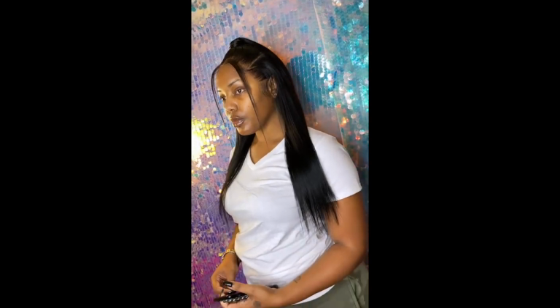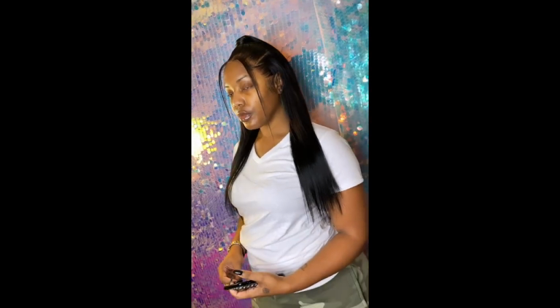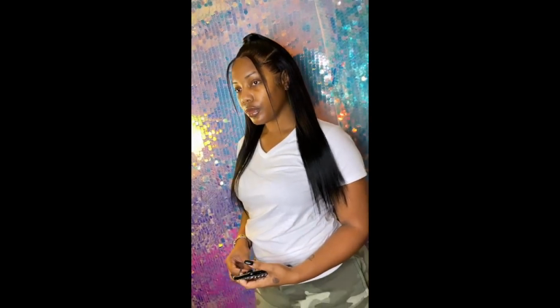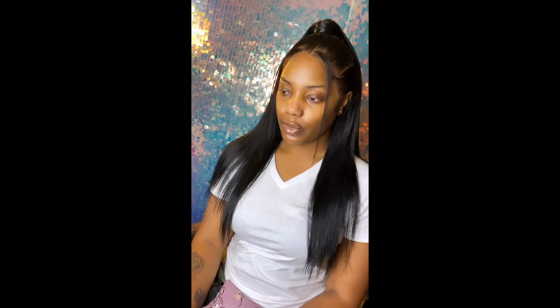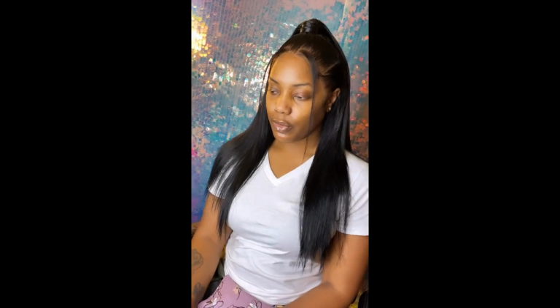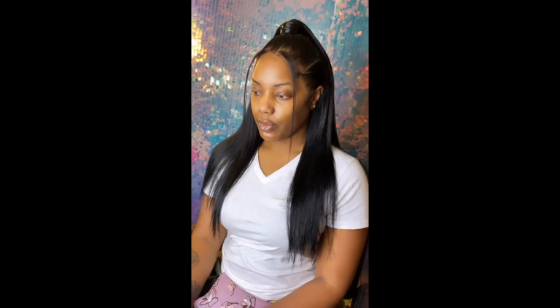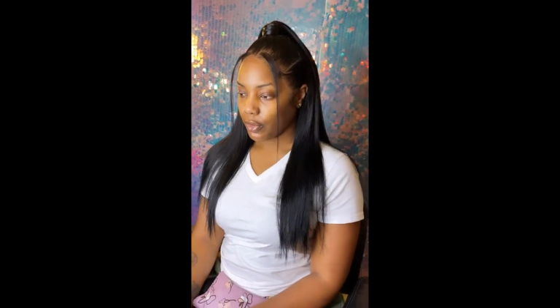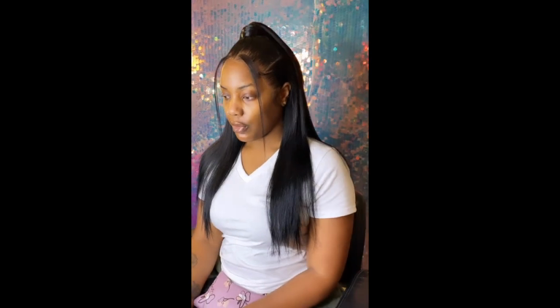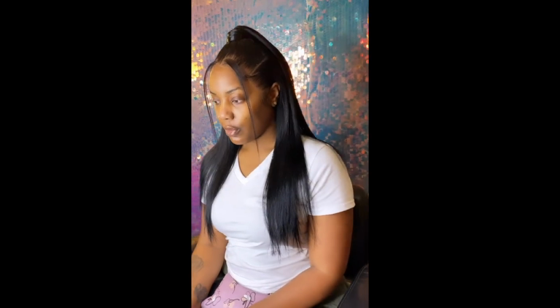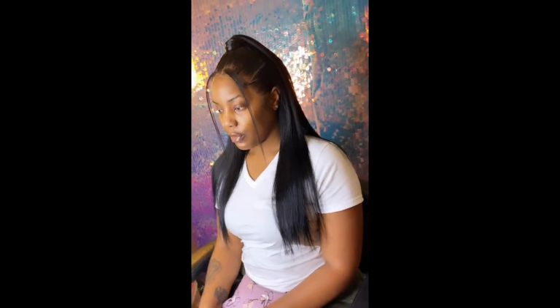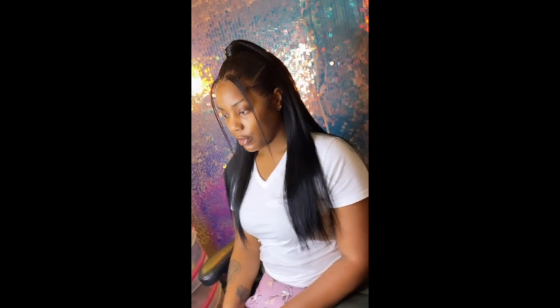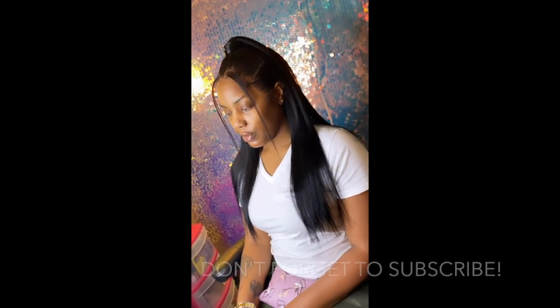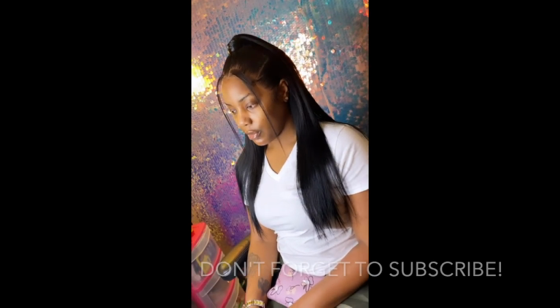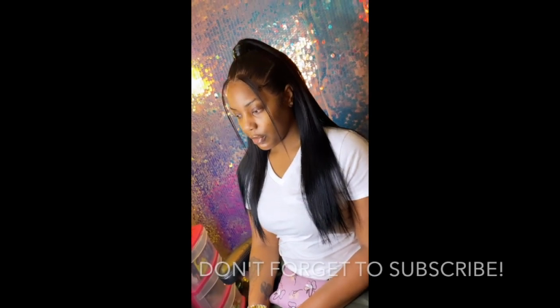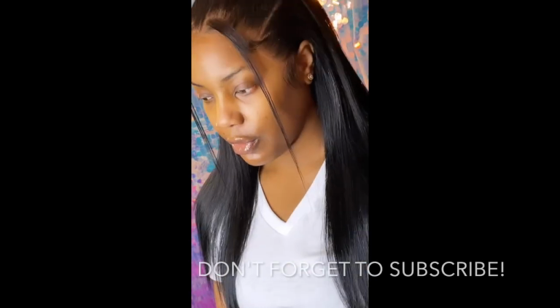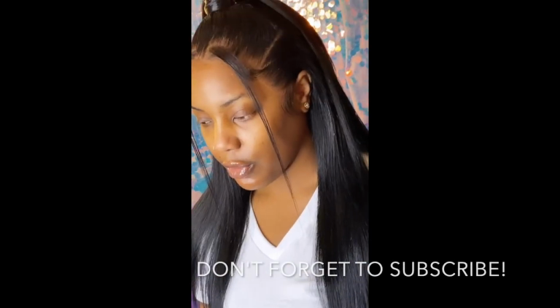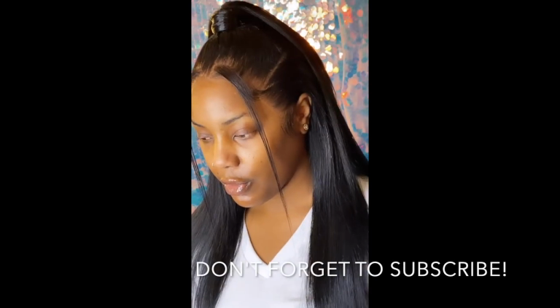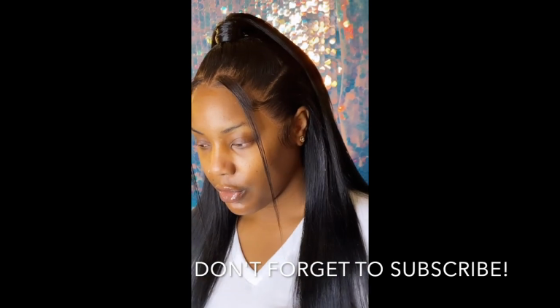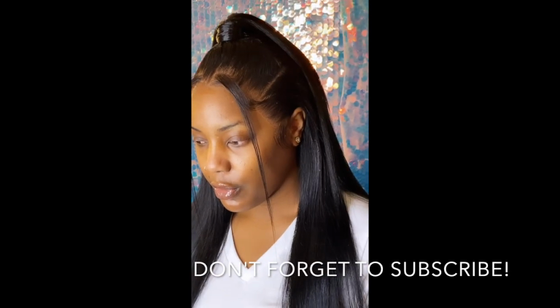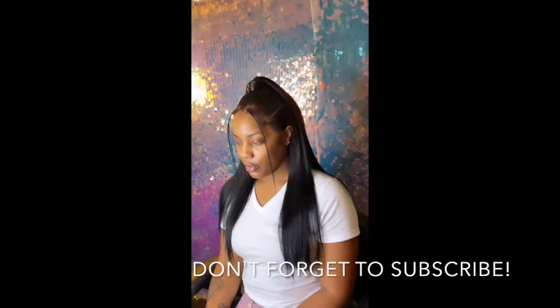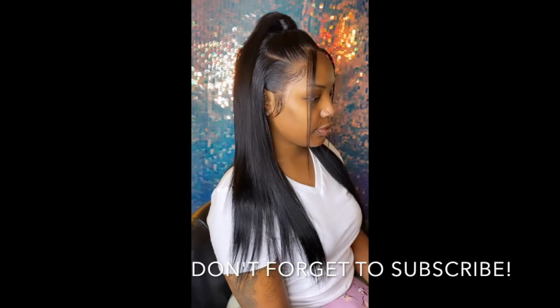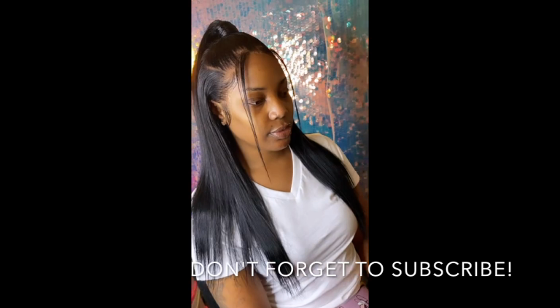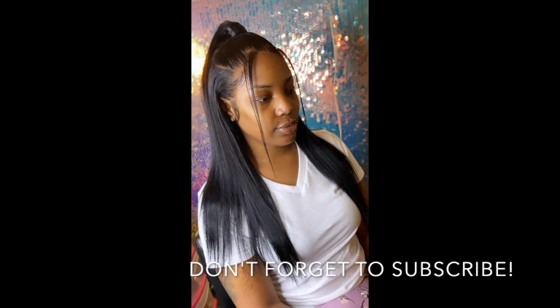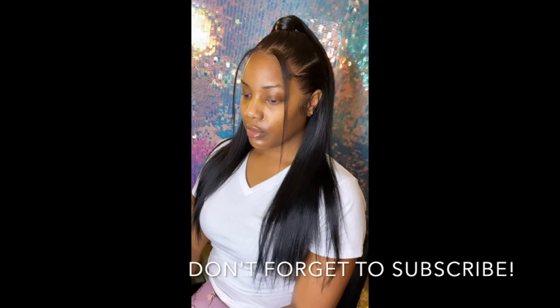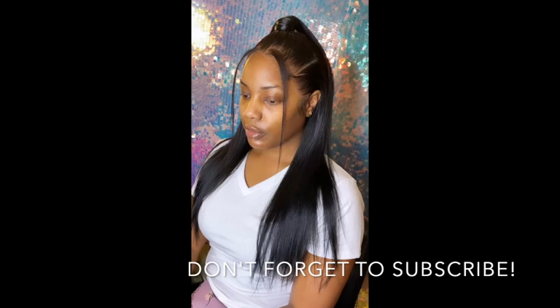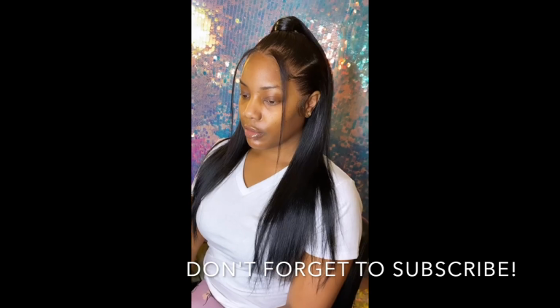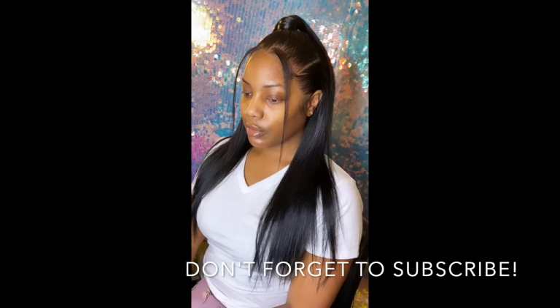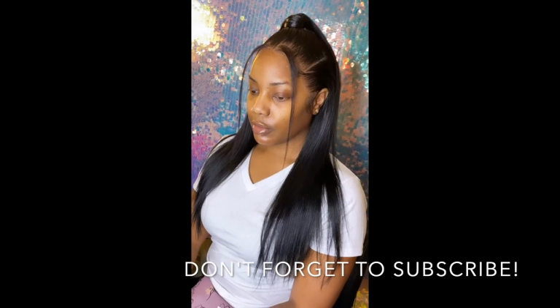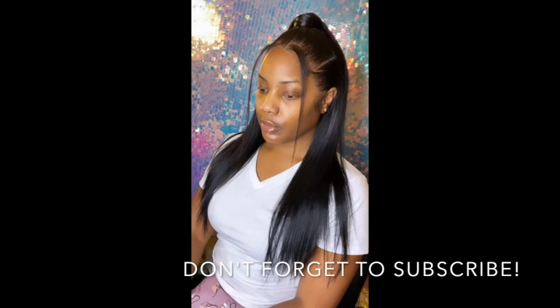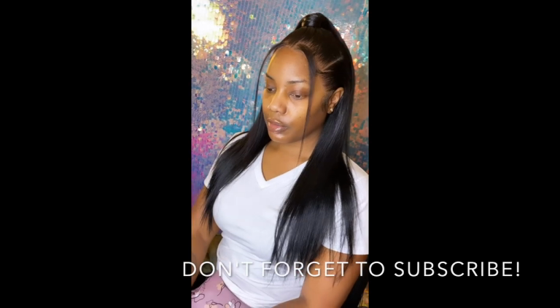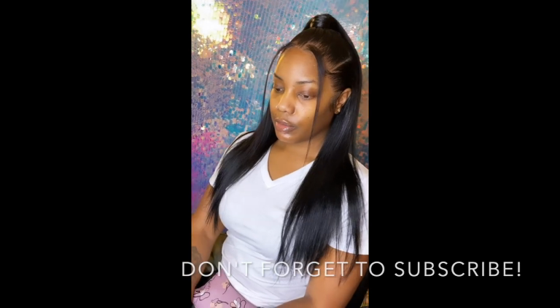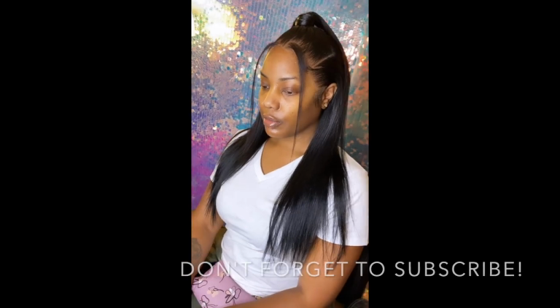Thank you for watching and don't forget to subscribe and turn them notifications on.